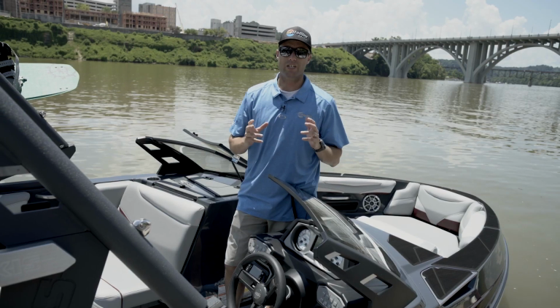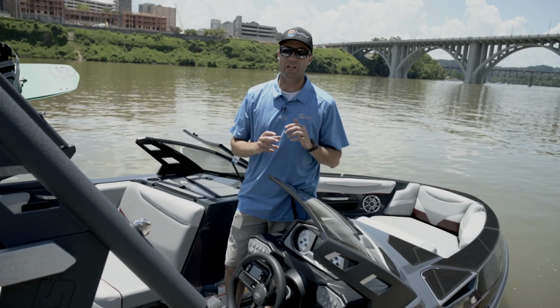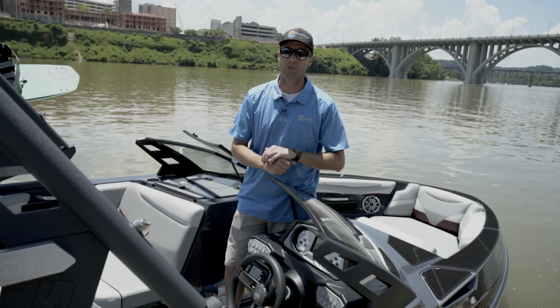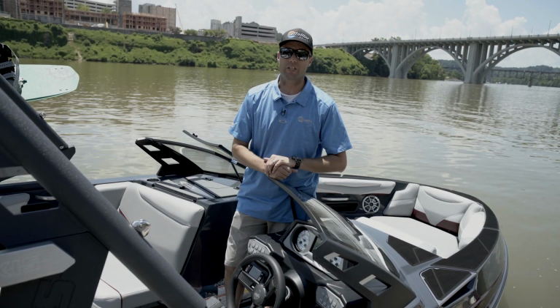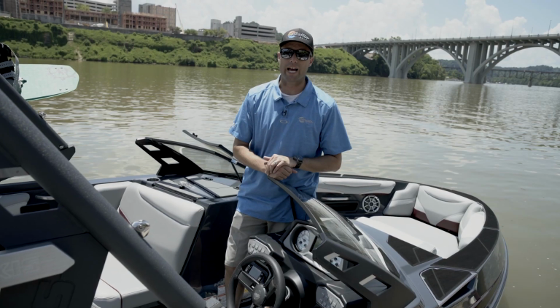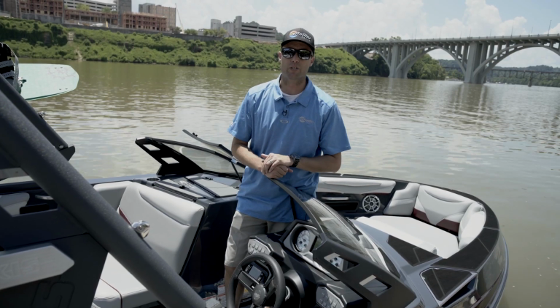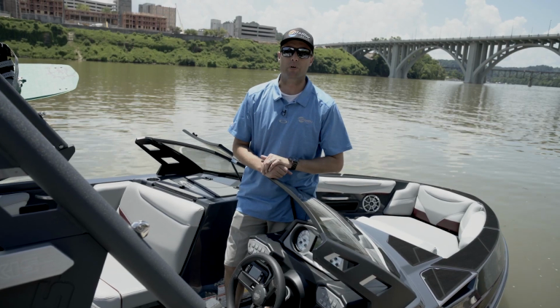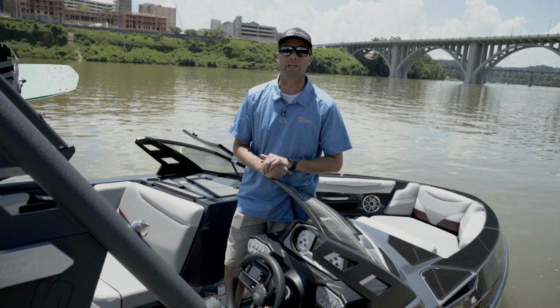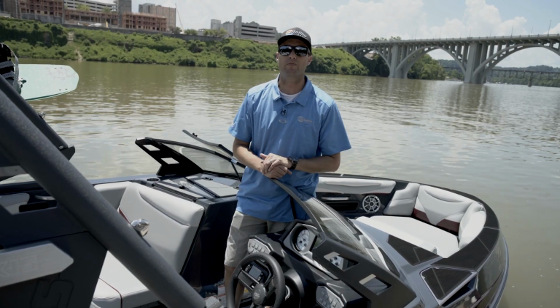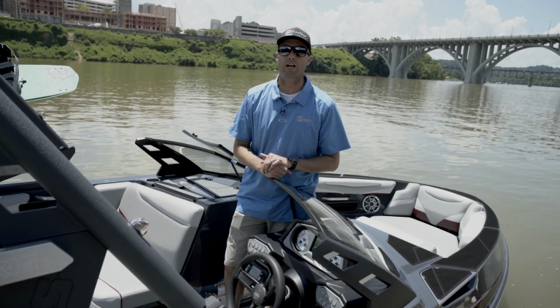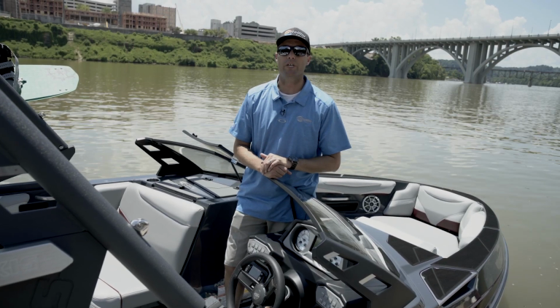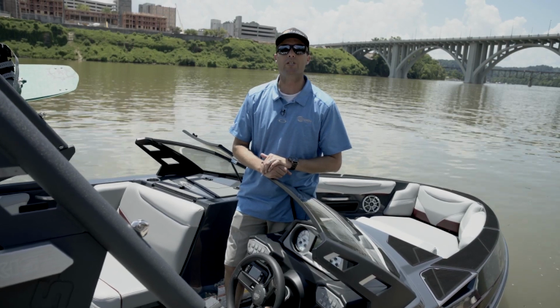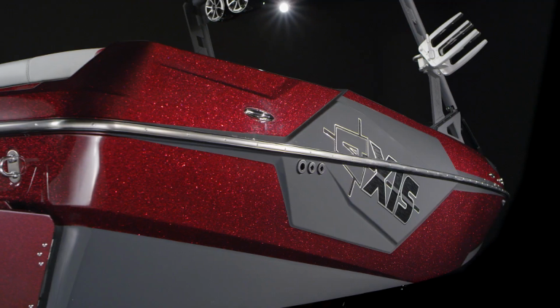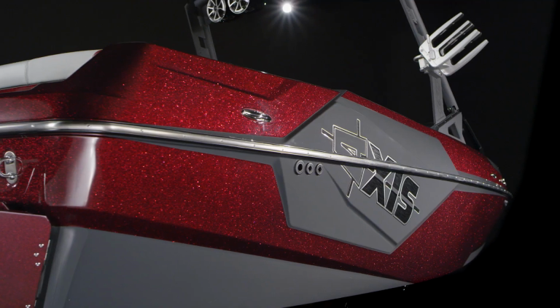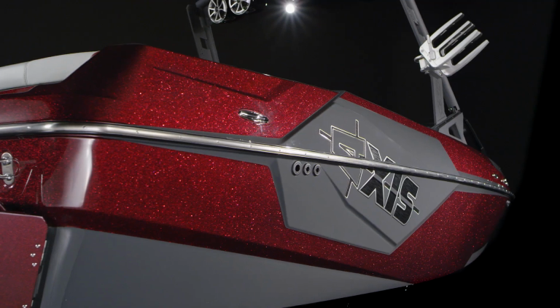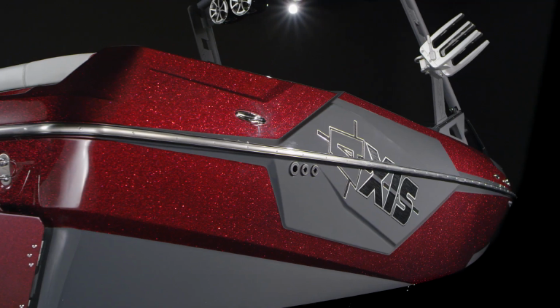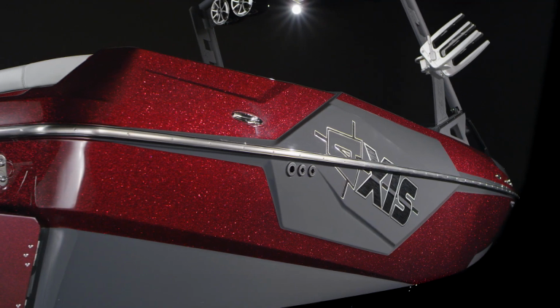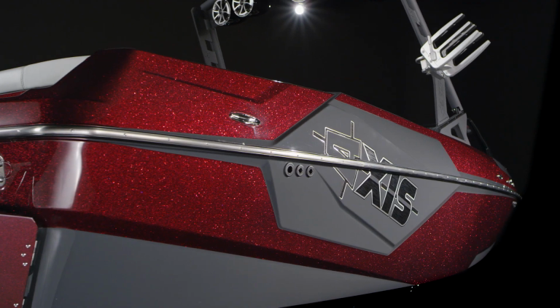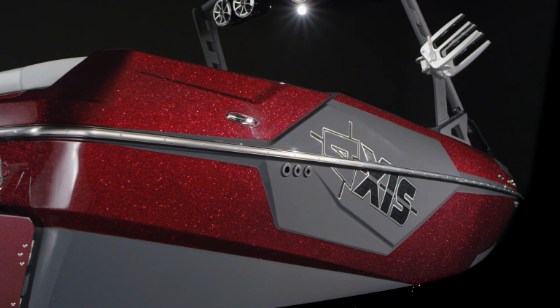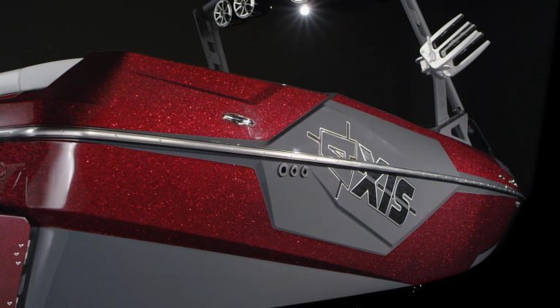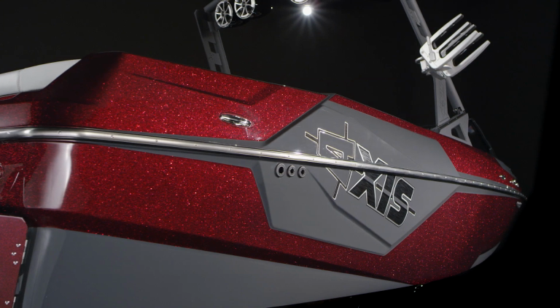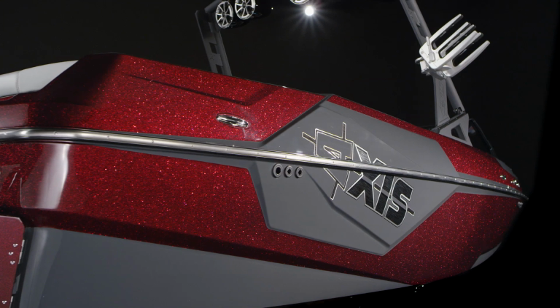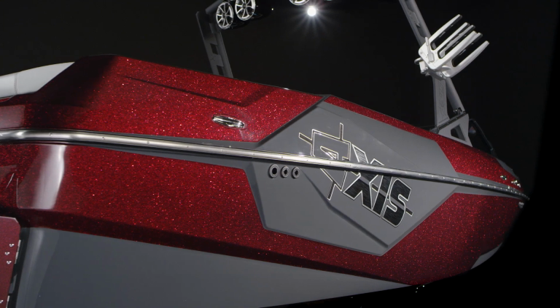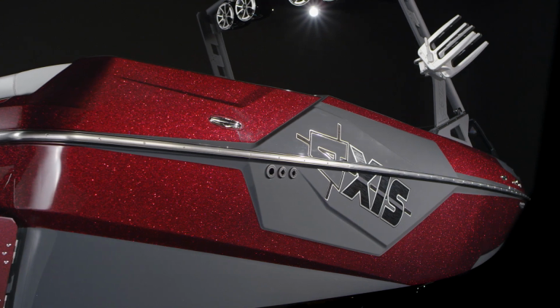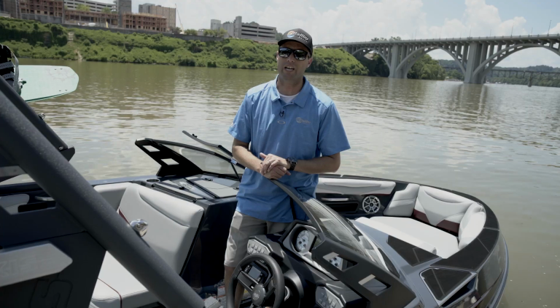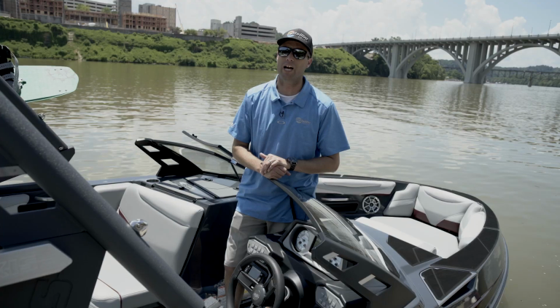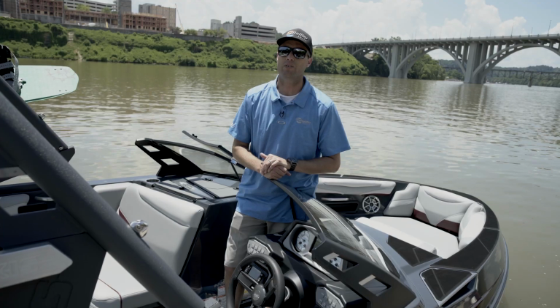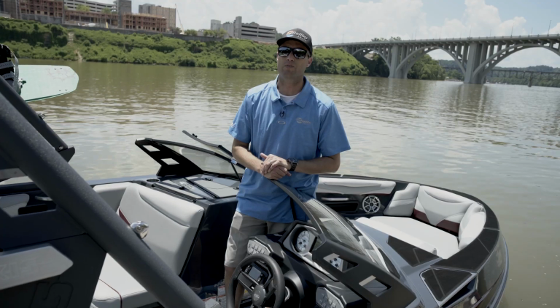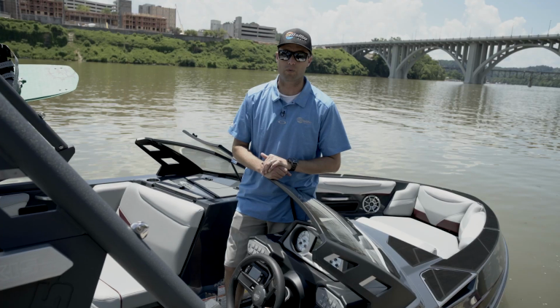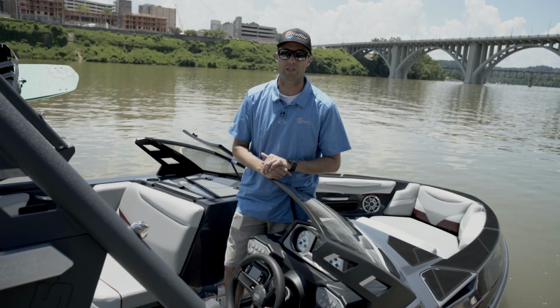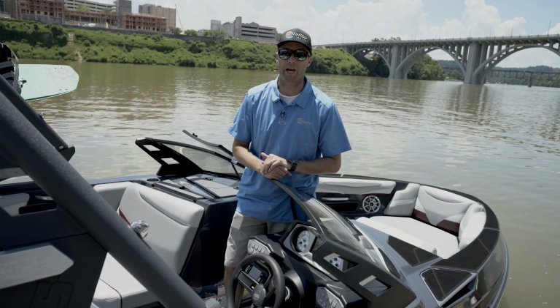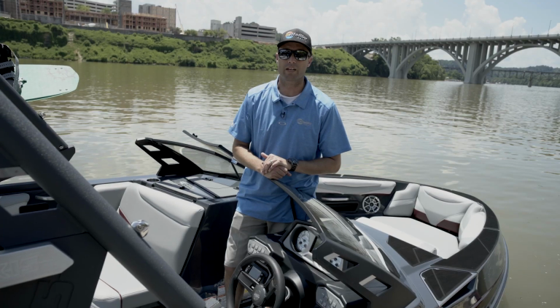Staying true to the Axis brand and vibe, the exterior gel scheme and styling package allows you to stand out from the rest of the pack.